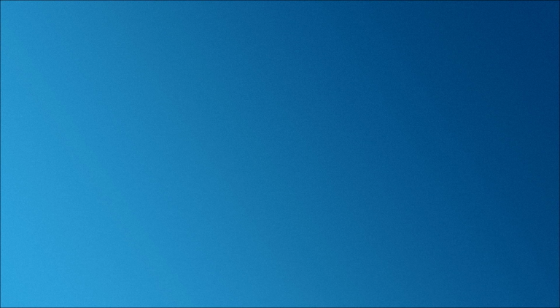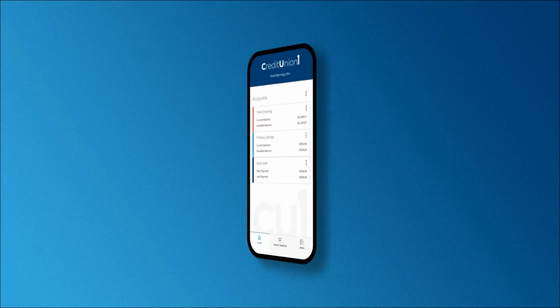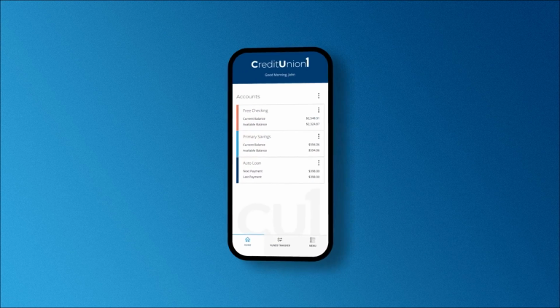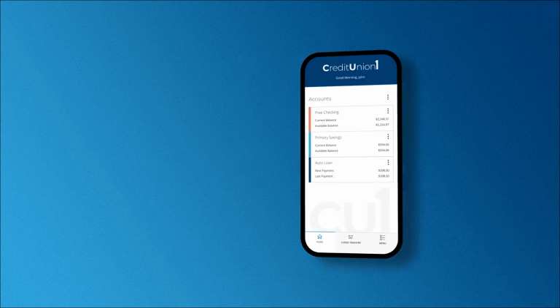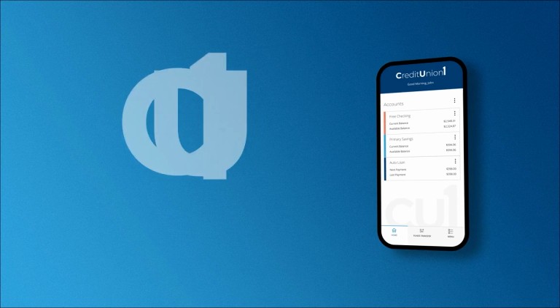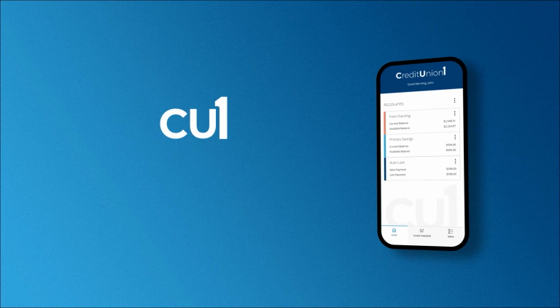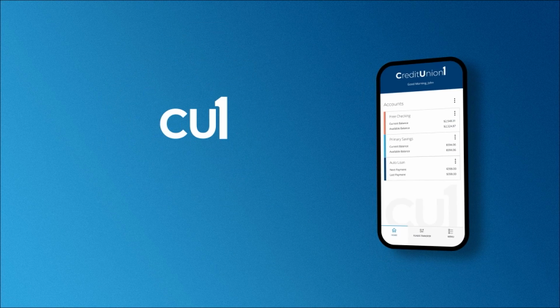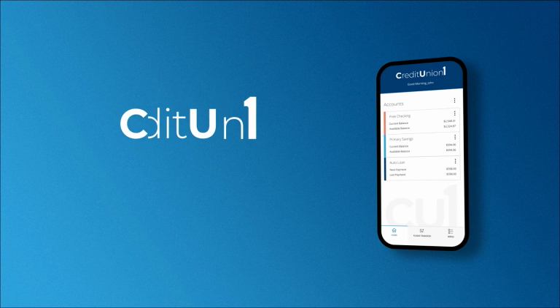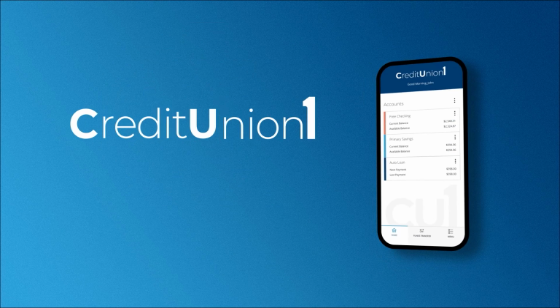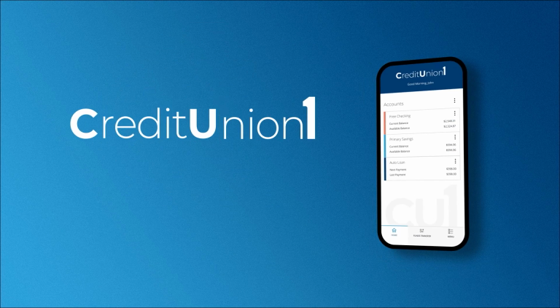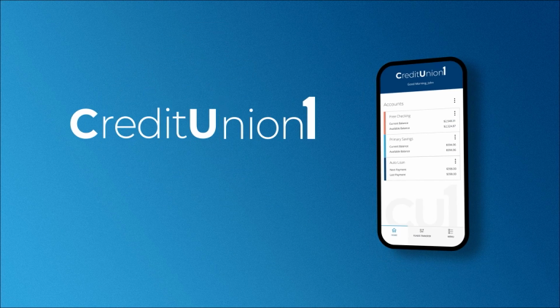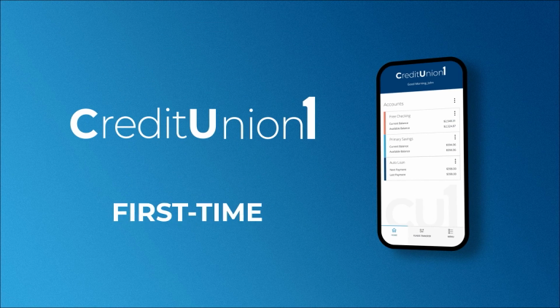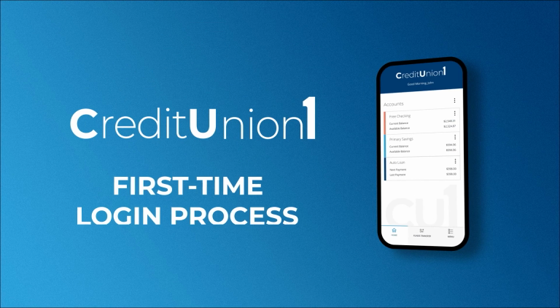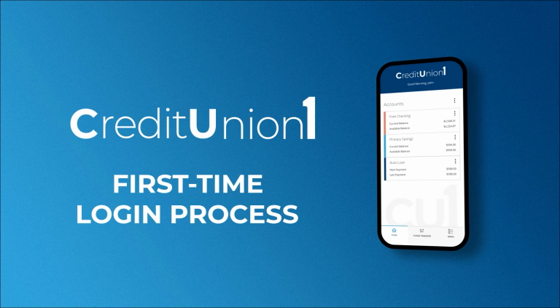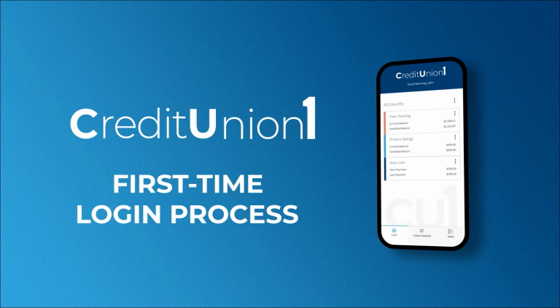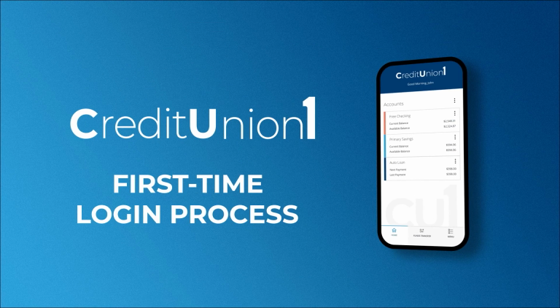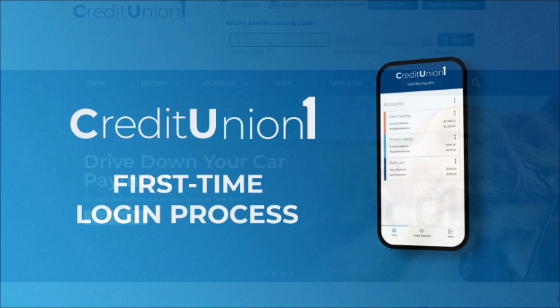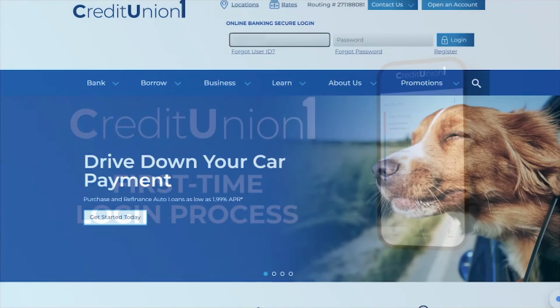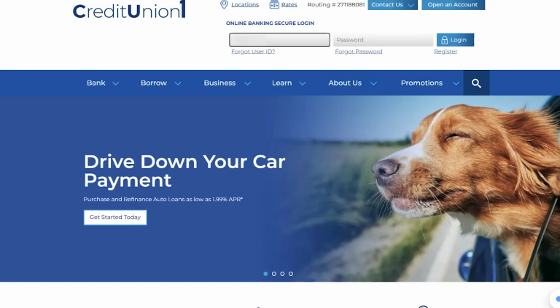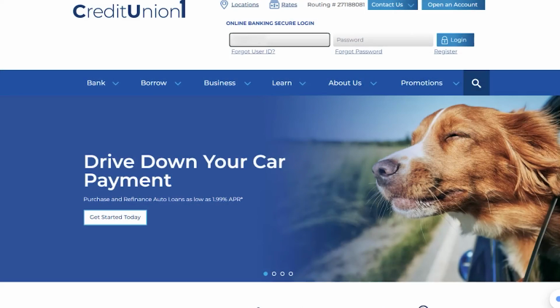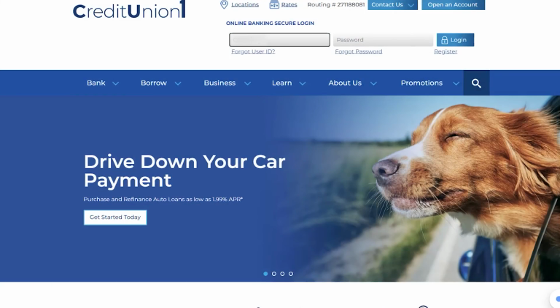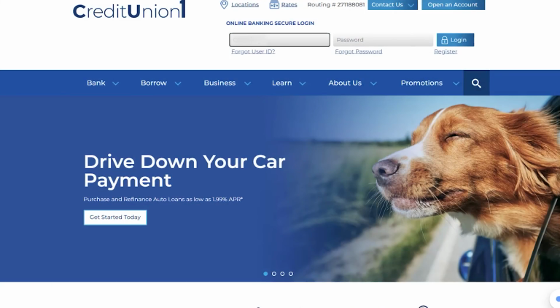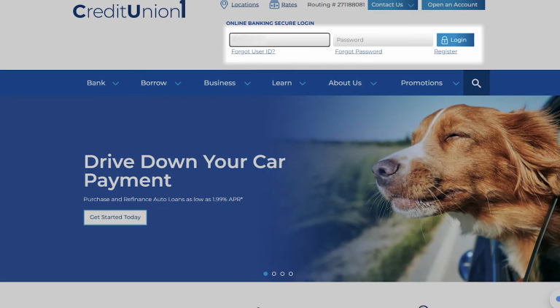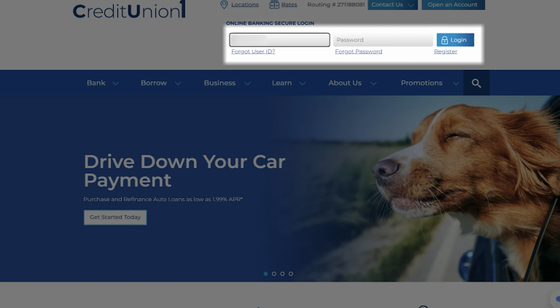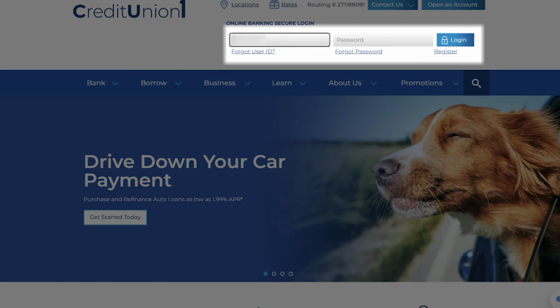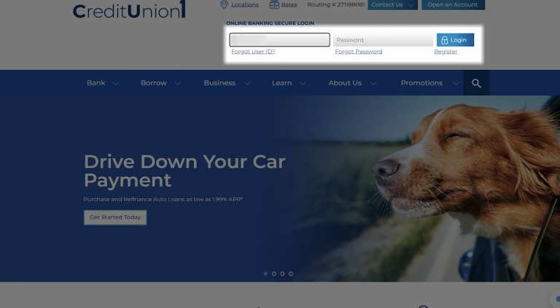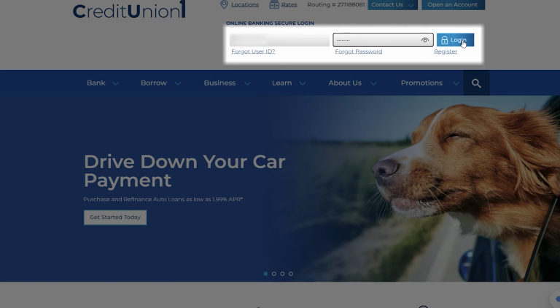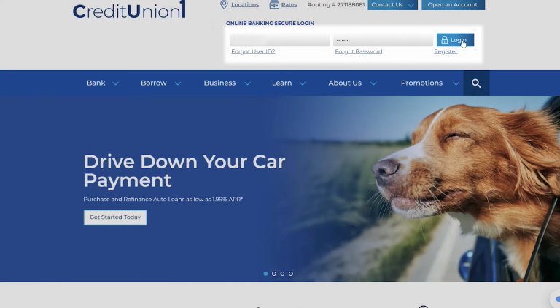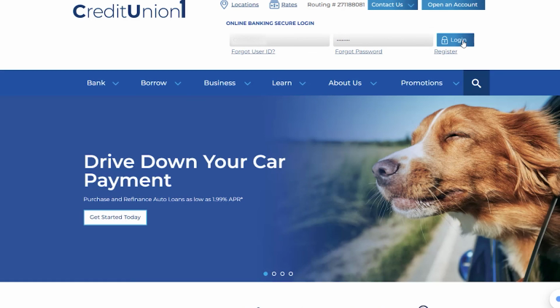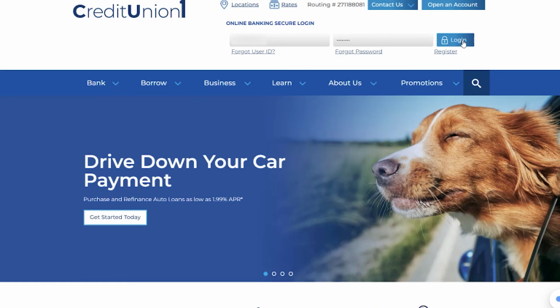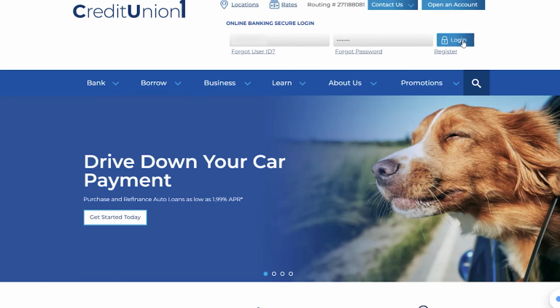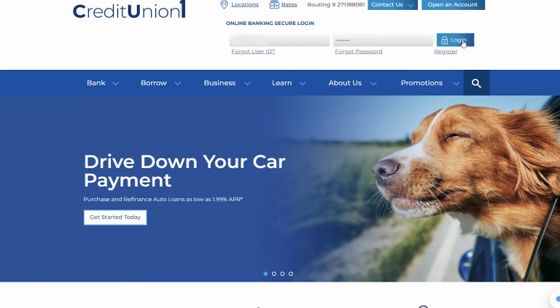When logging into Credit Union 1's online banking portal for the first time, start by entering your login ID and password, then click Log In.